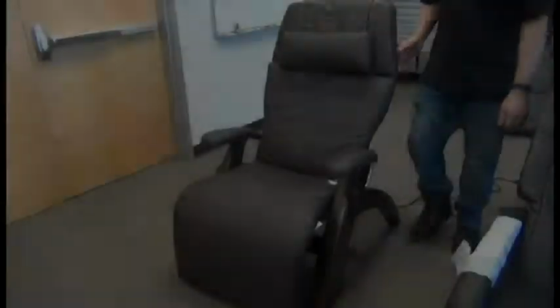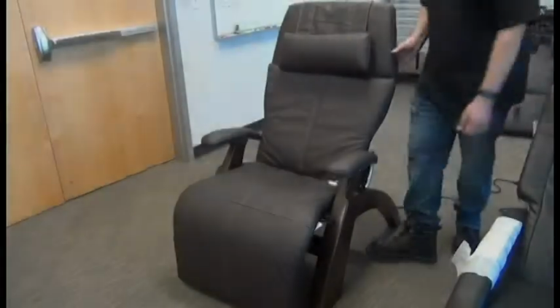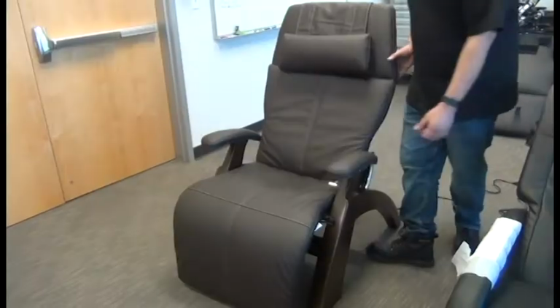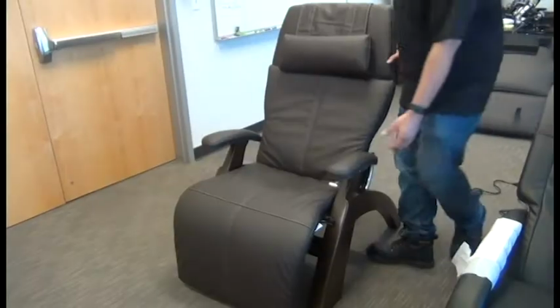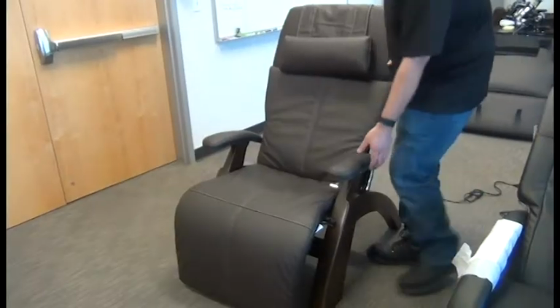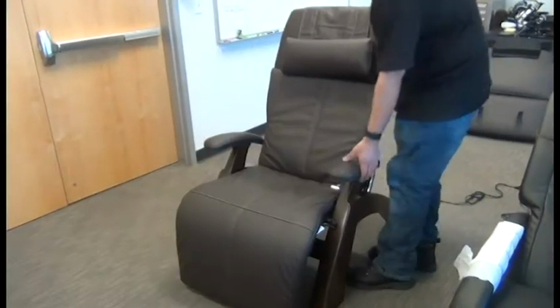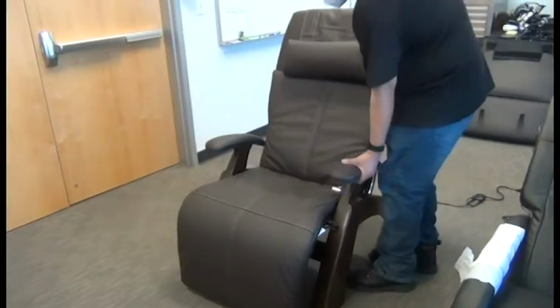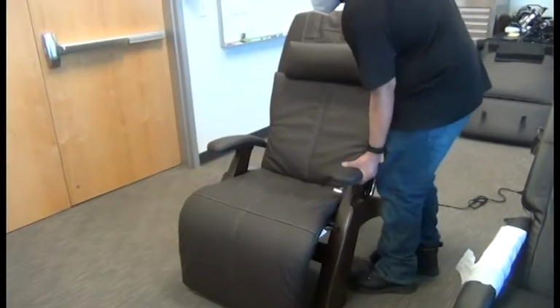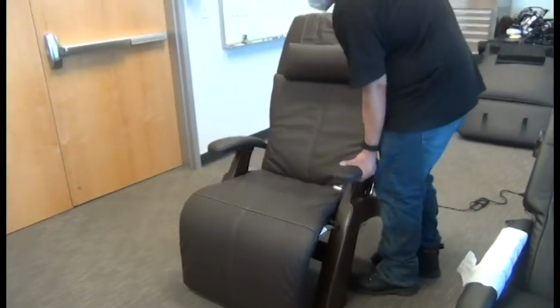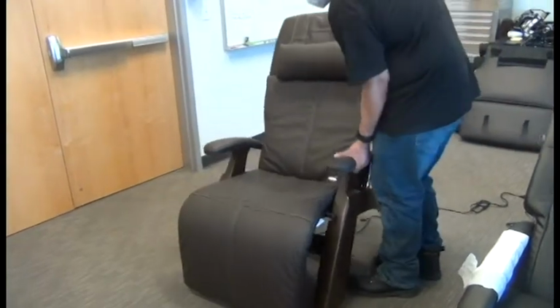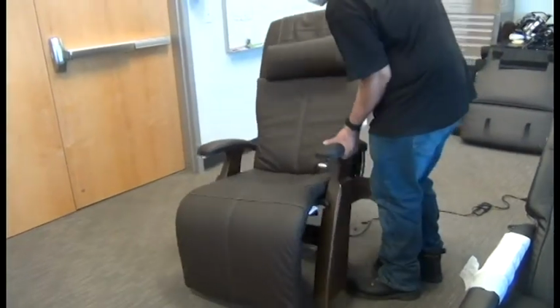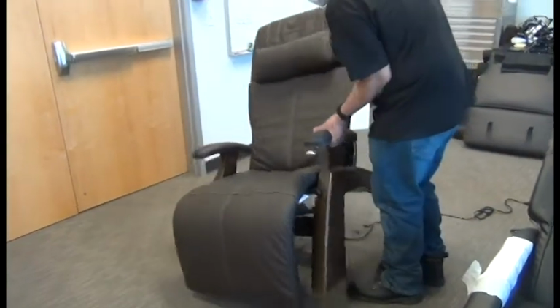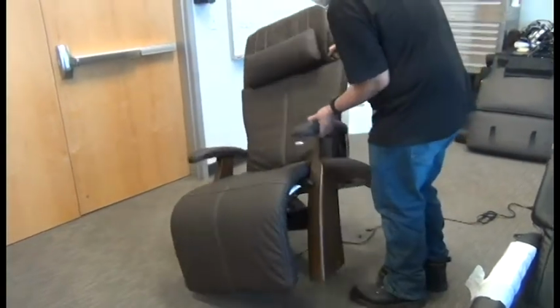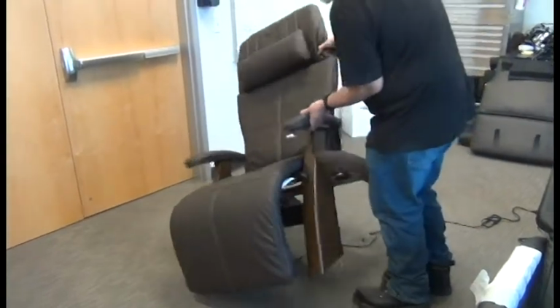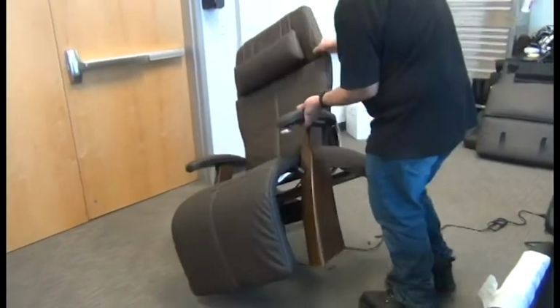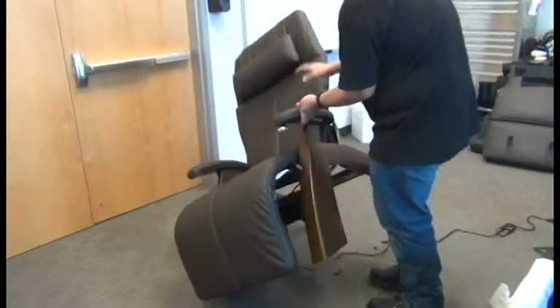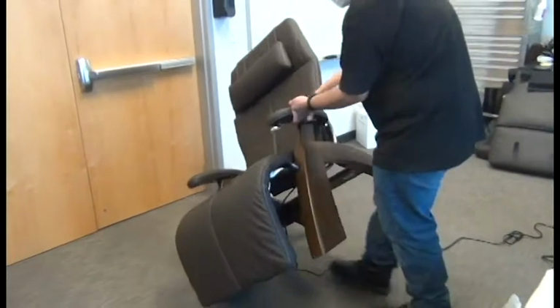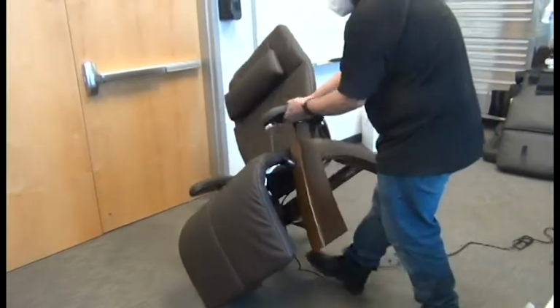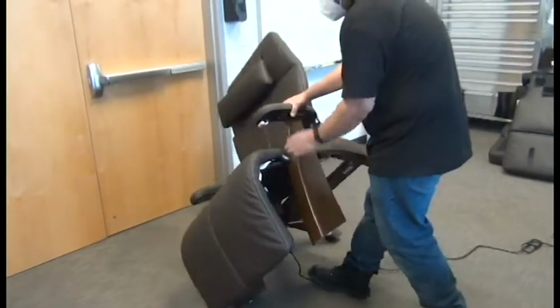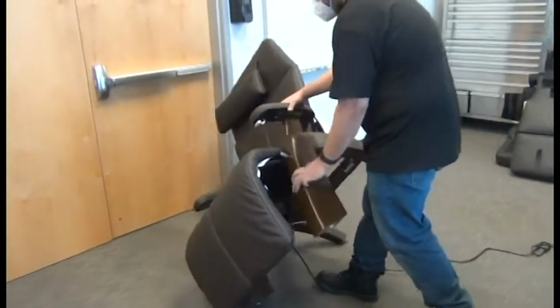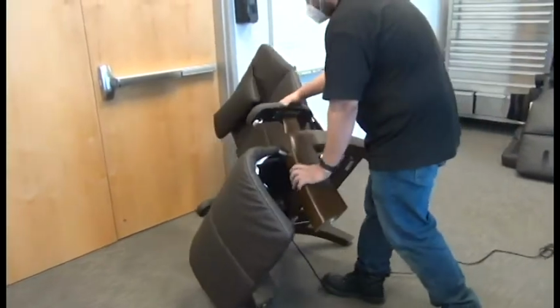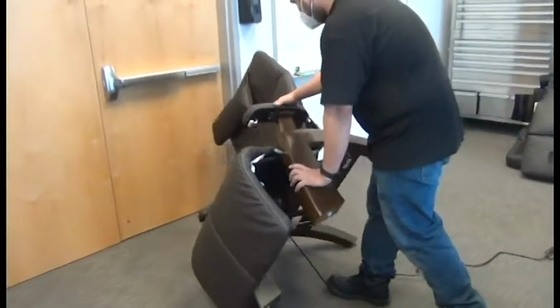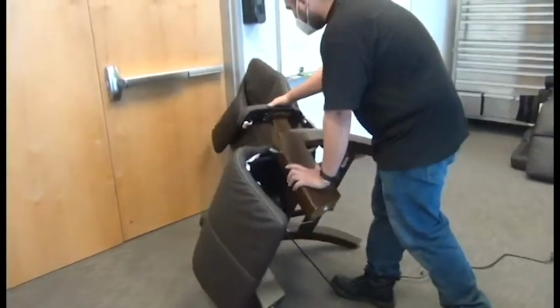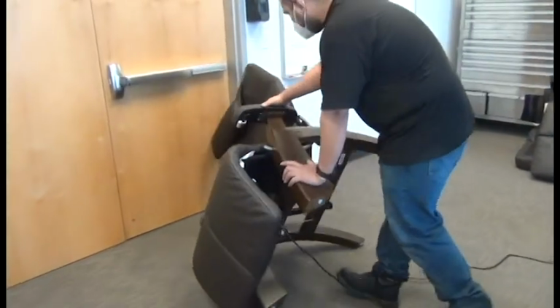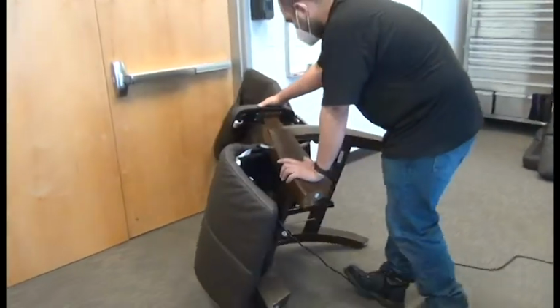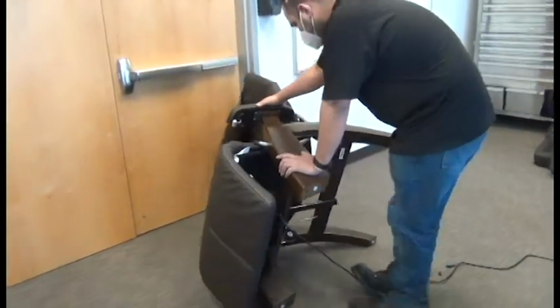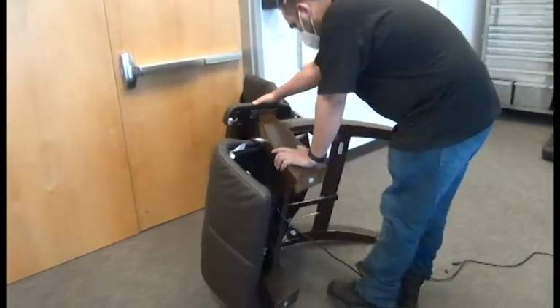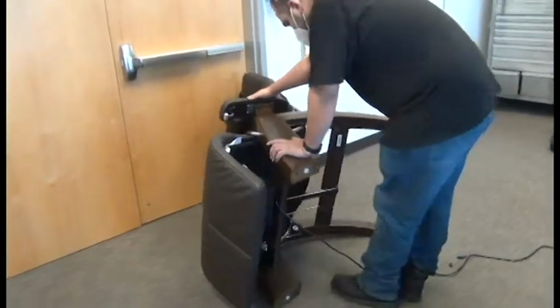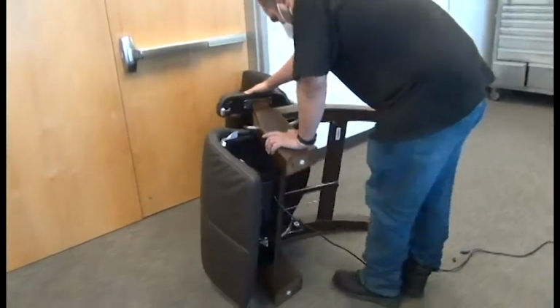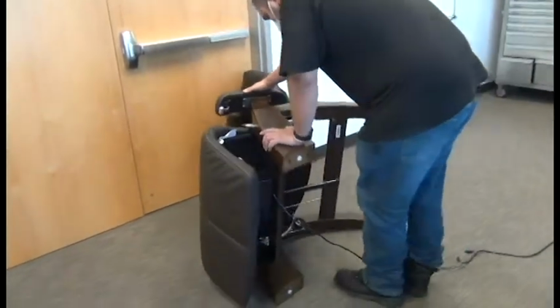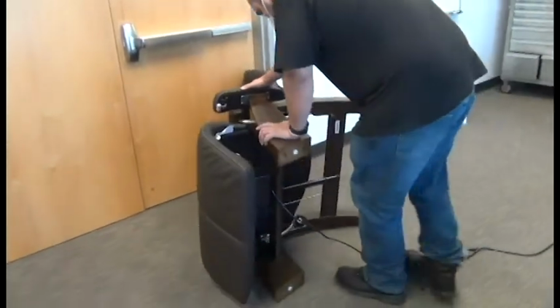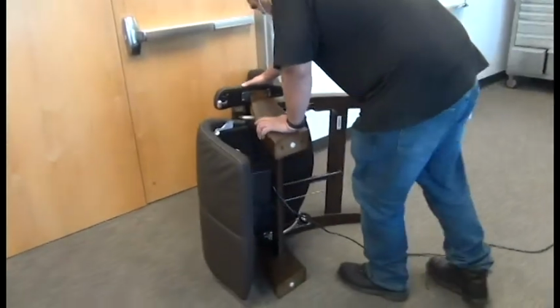To replace a PC350 footrest rod, the first thing we need to do is tip the chair onto its right hand side.